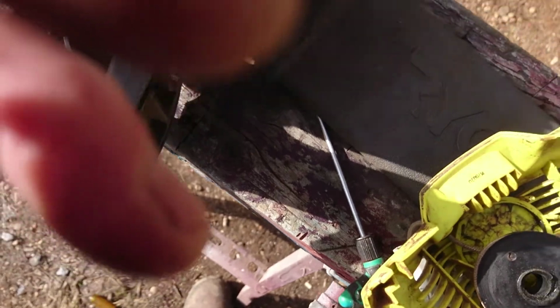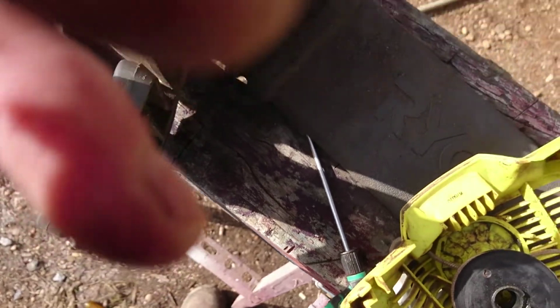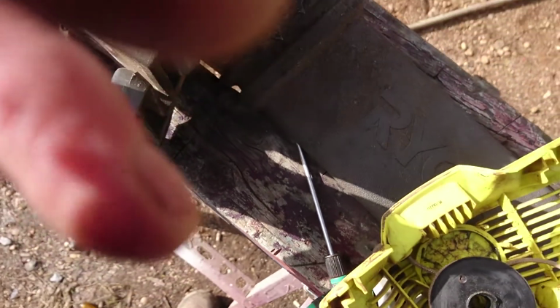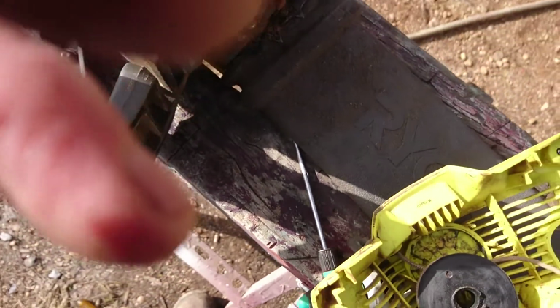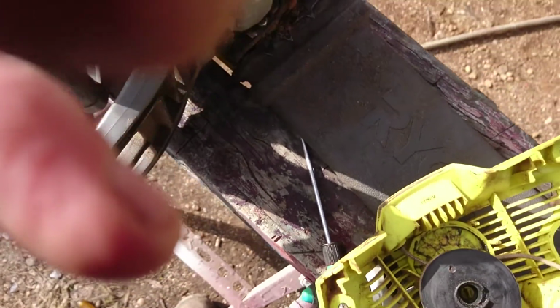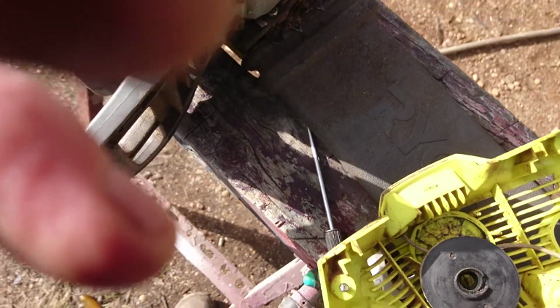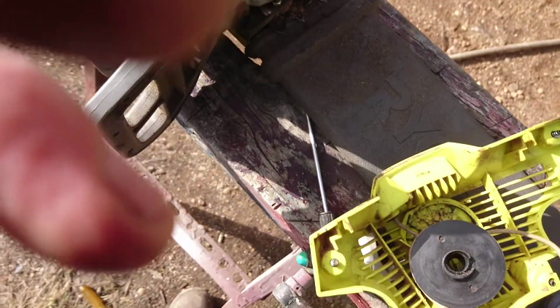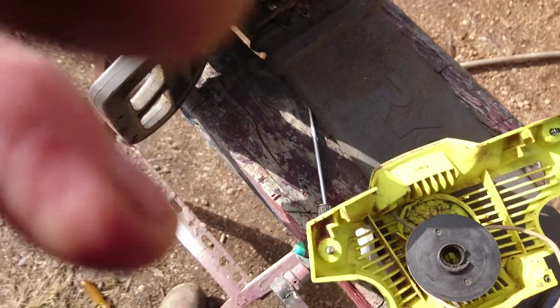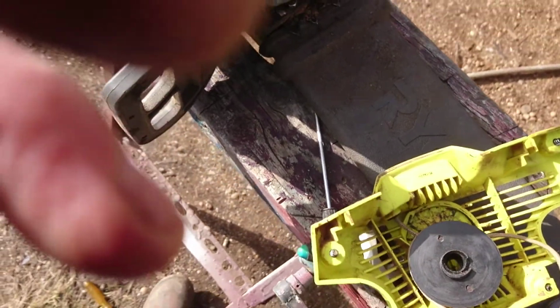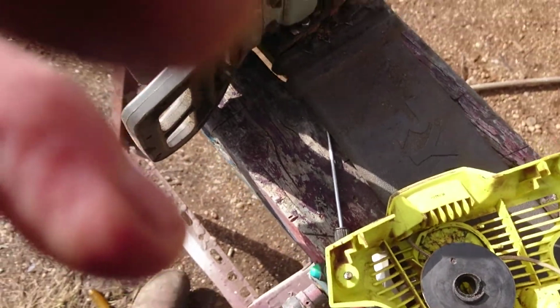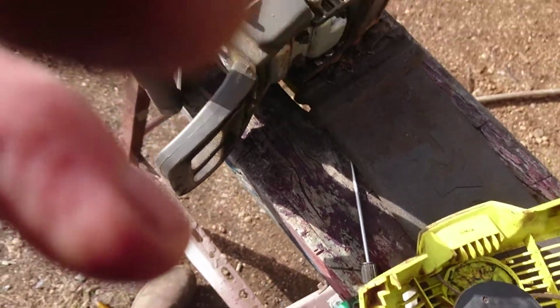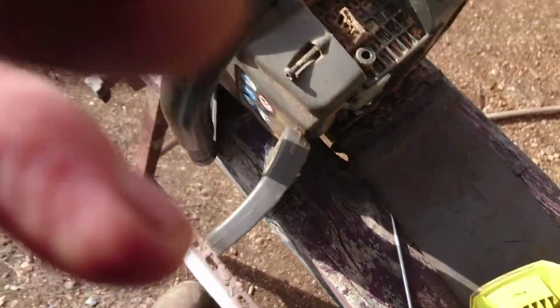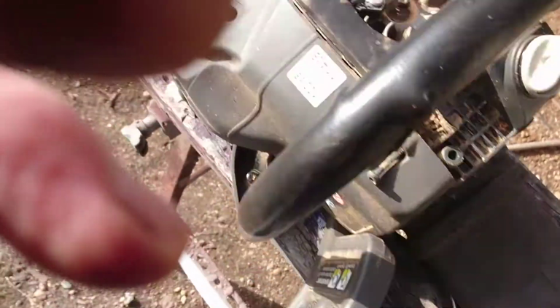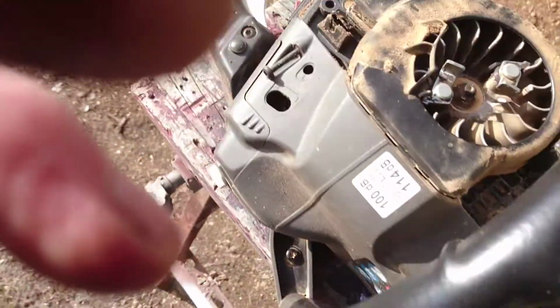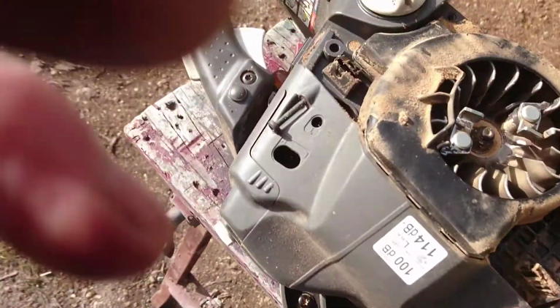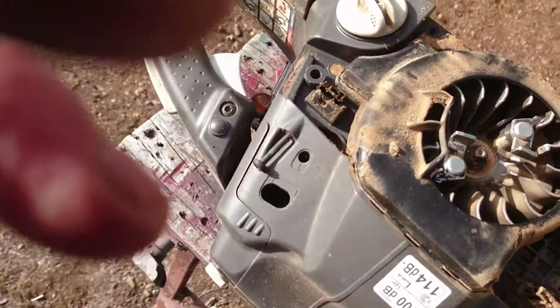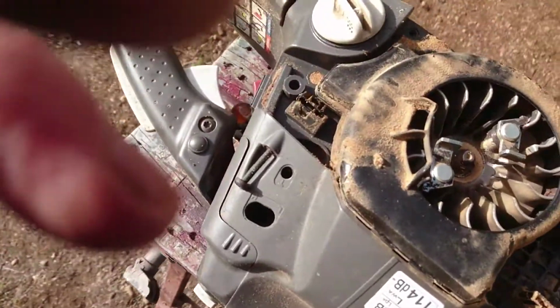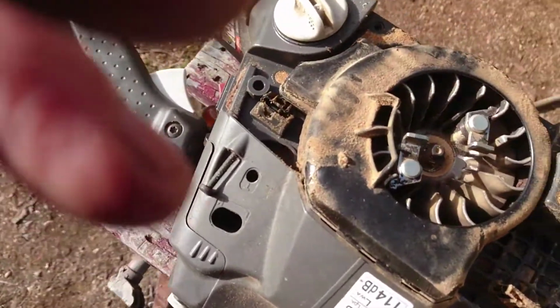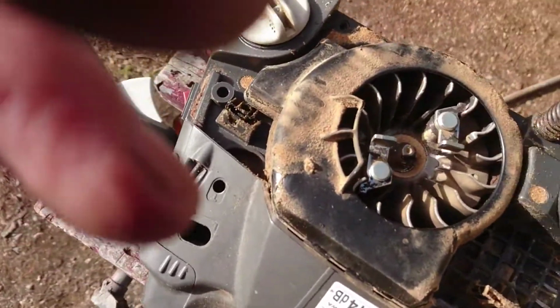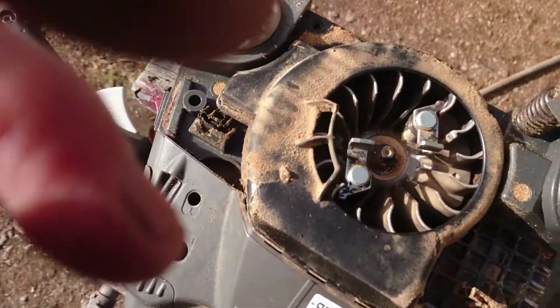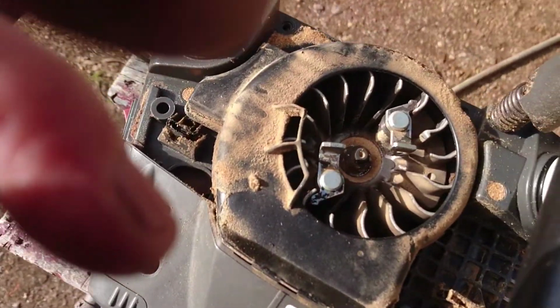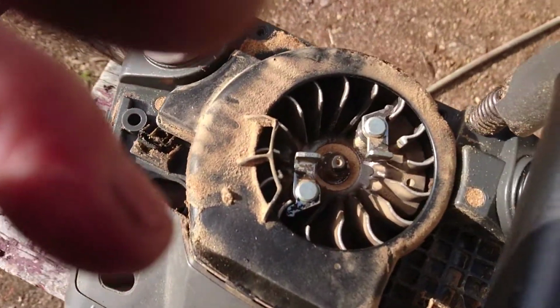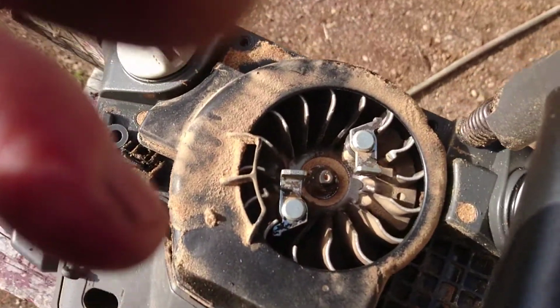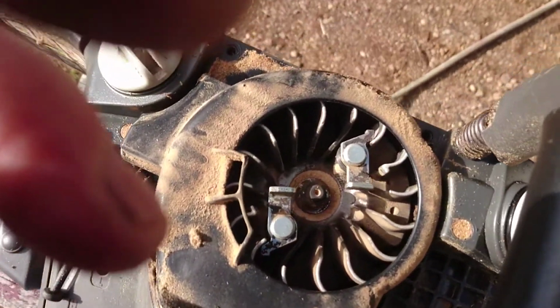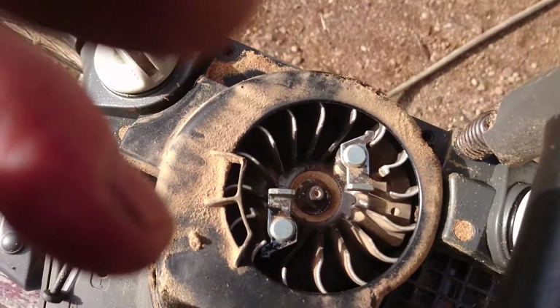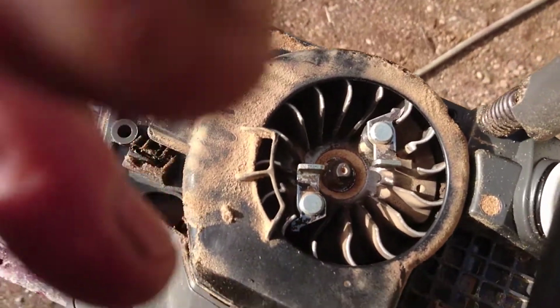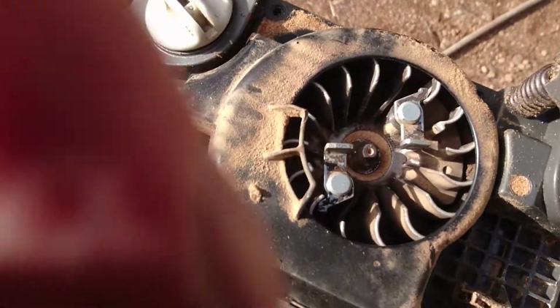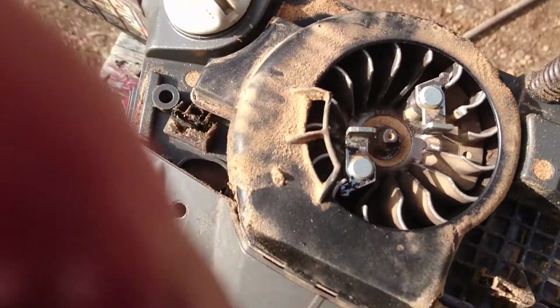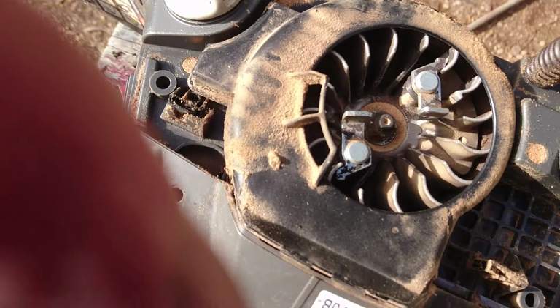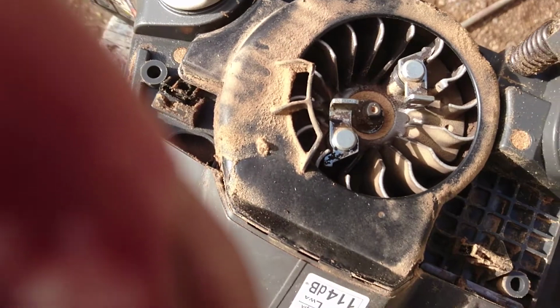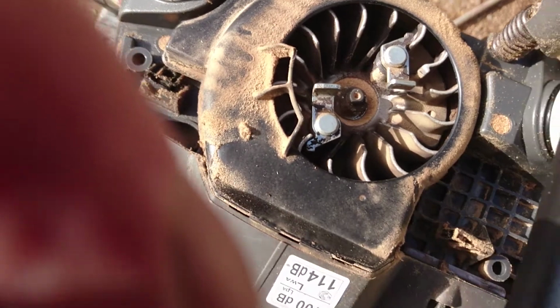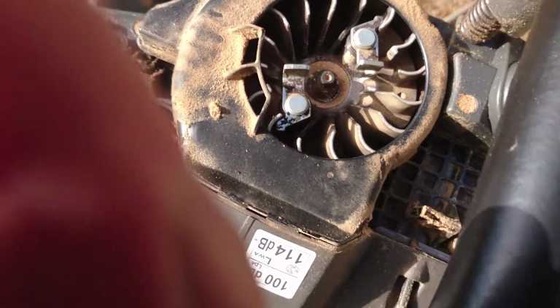It was greased up and it's full of sawdust and stuff, so I'll clean that a little bit, put some new grease in. I'll also clean in here — there's a lot of sawdust in here.